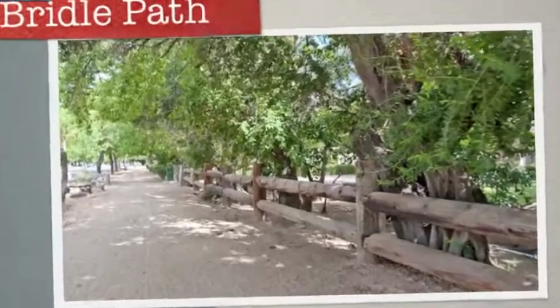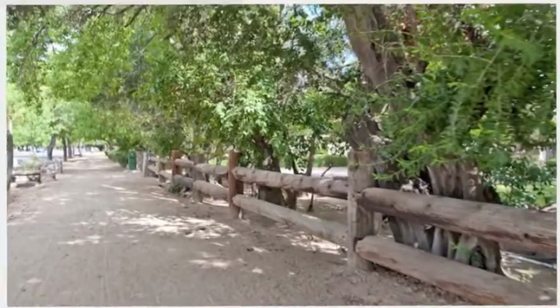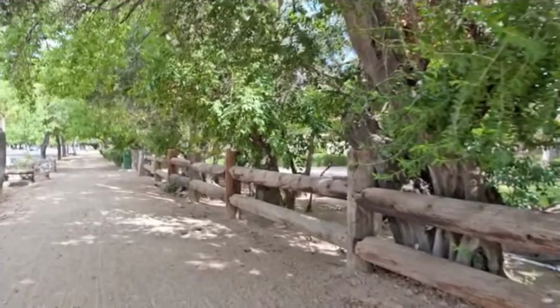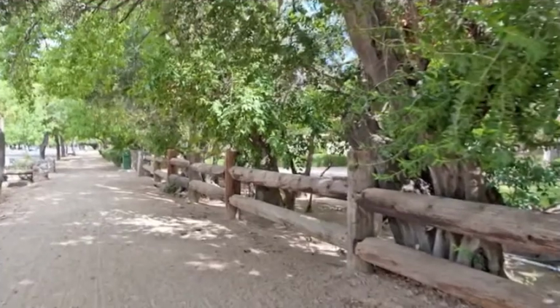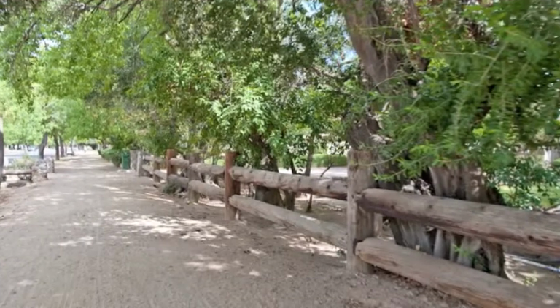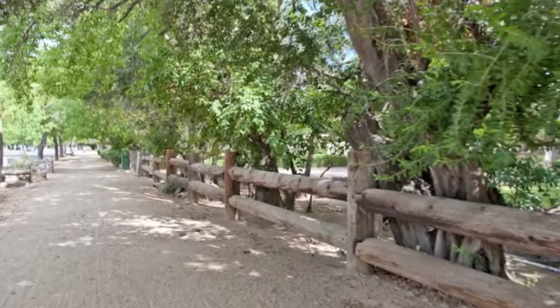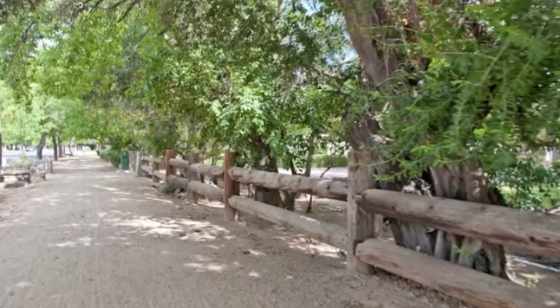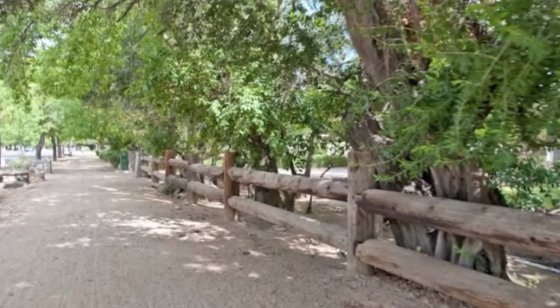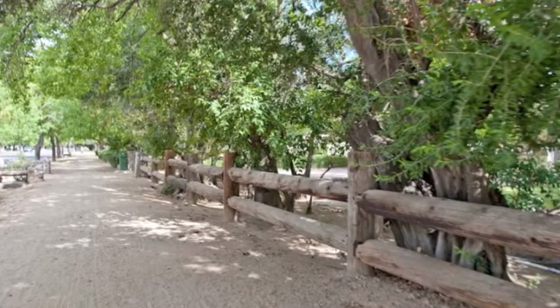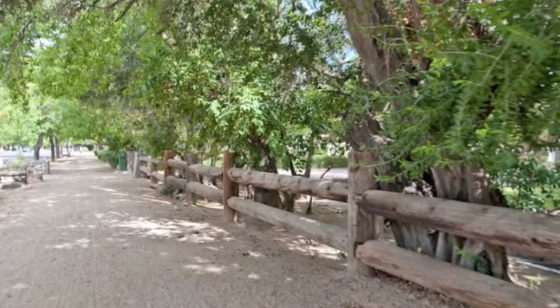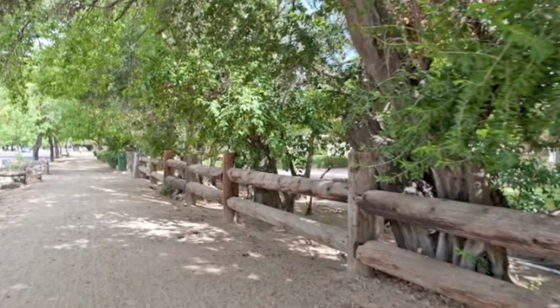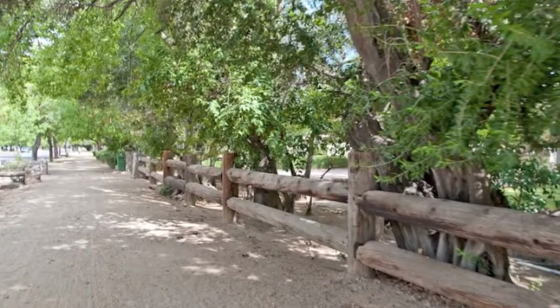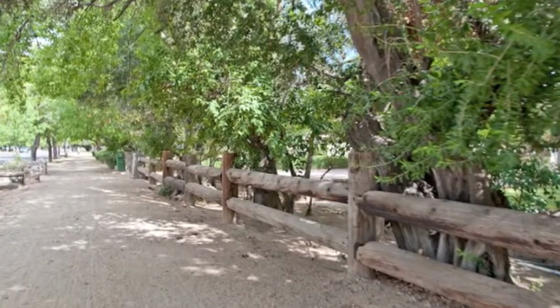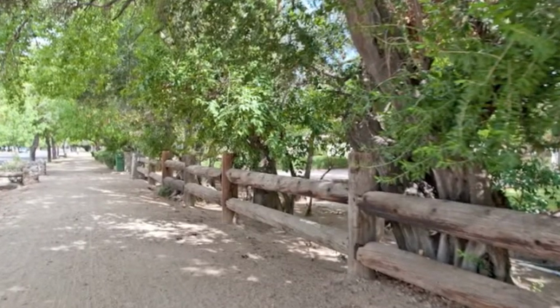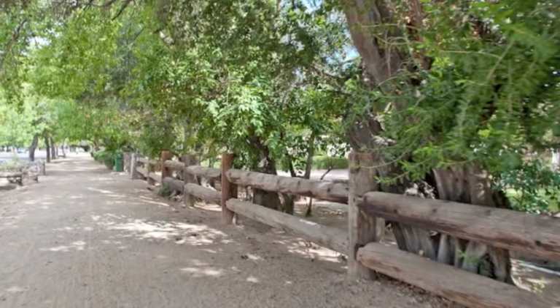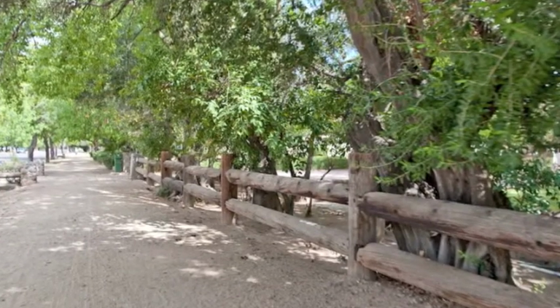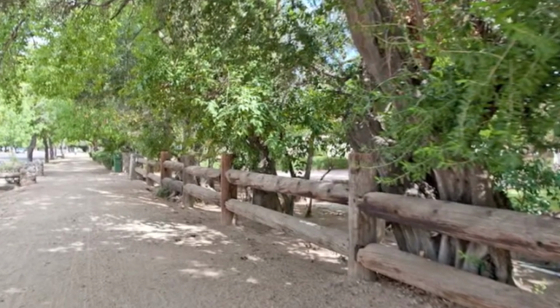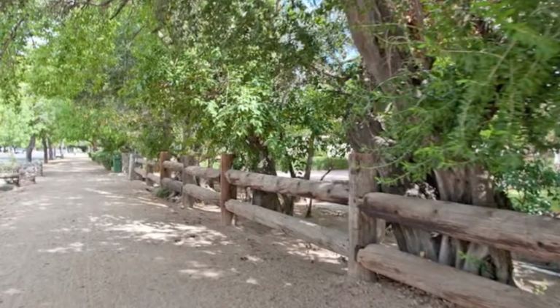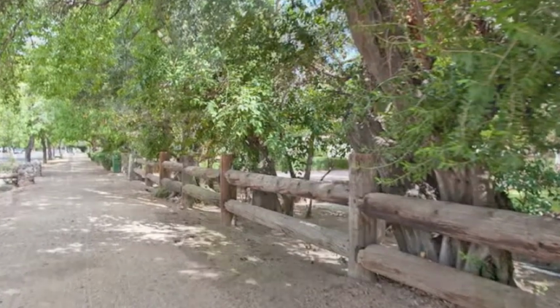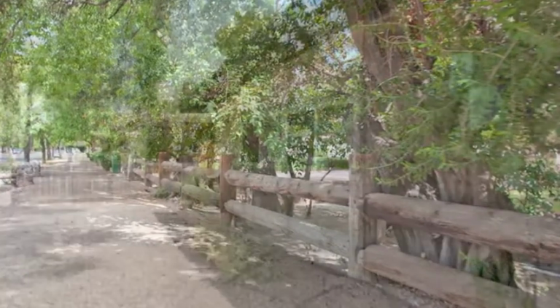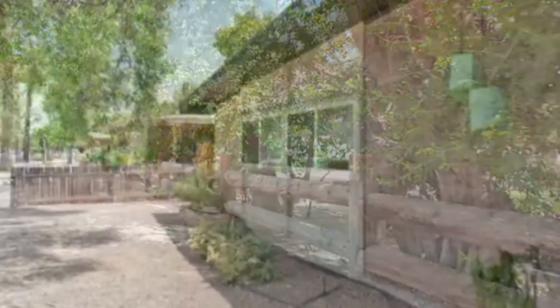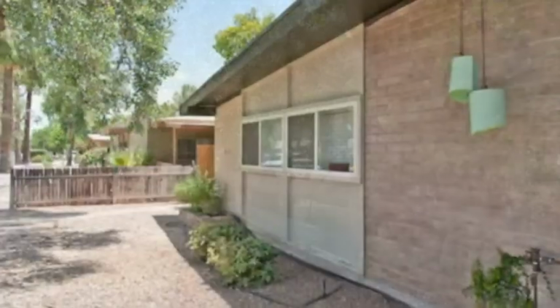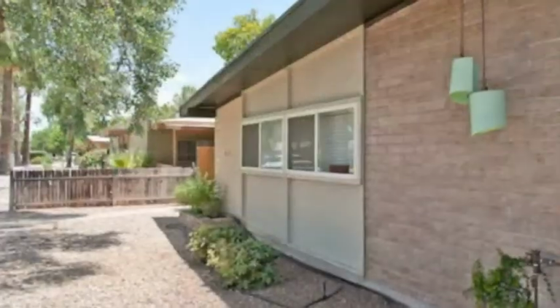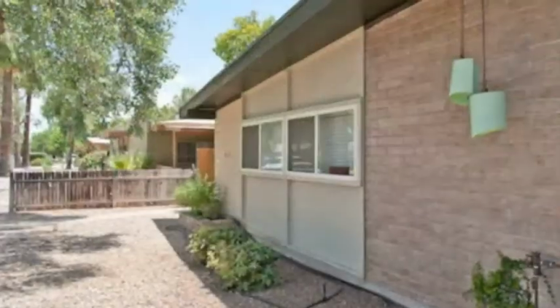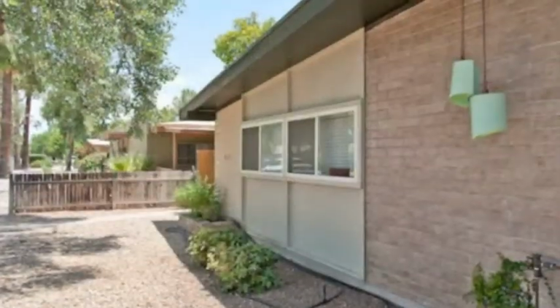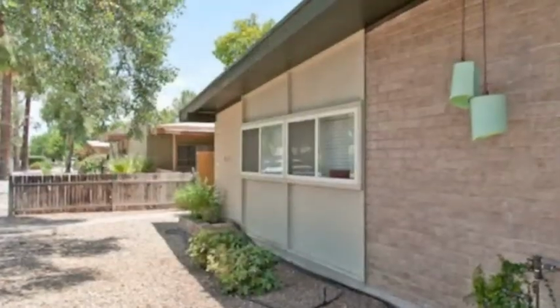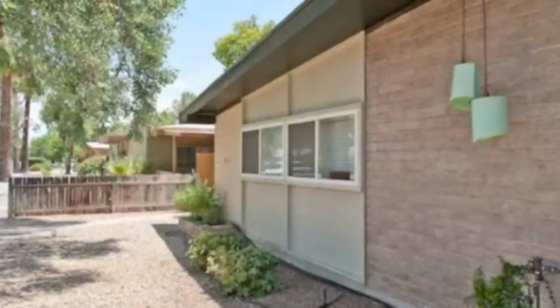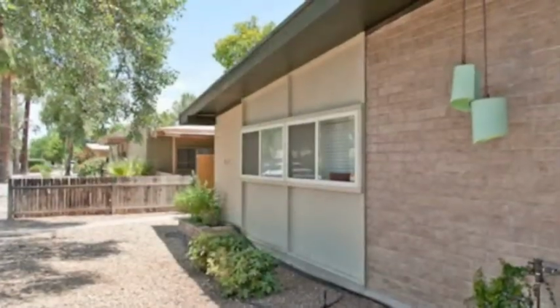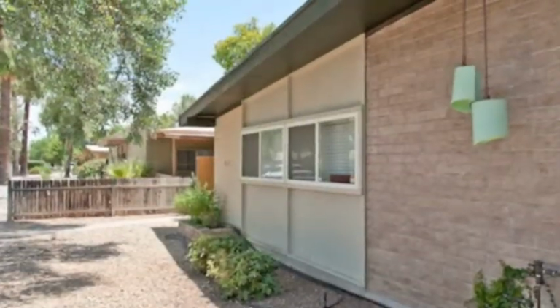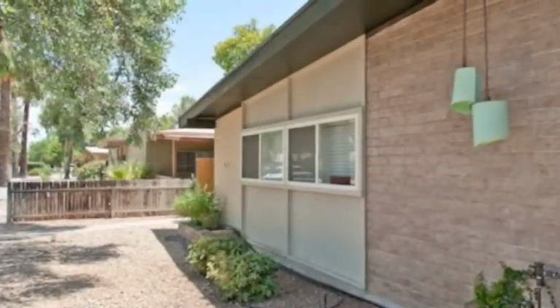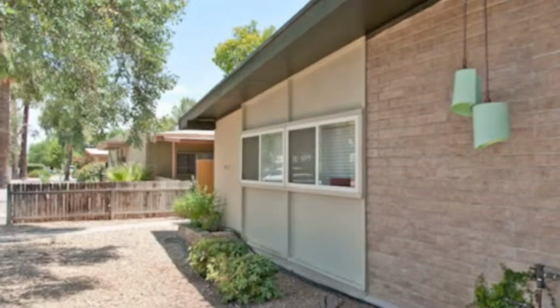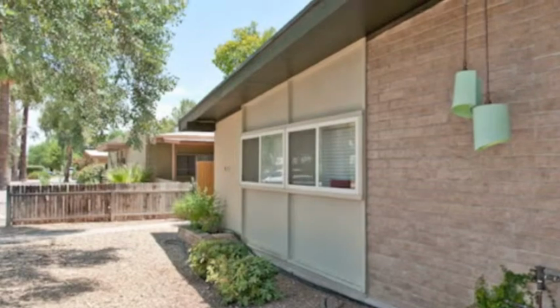Even the historic and often used Murphy's Bridal Path is nearby for hiking, walking and biking.